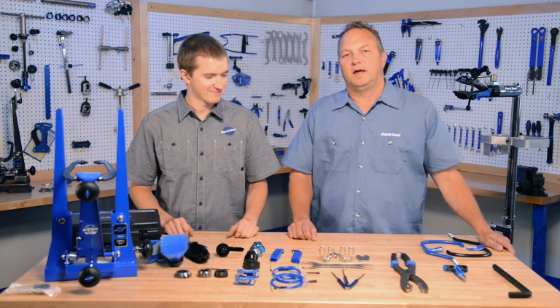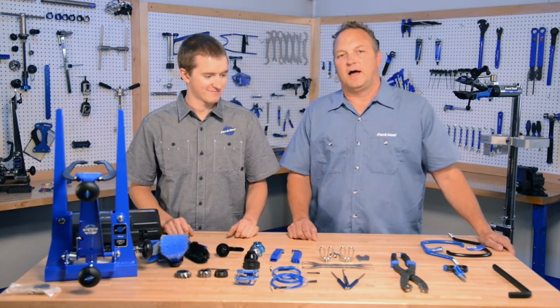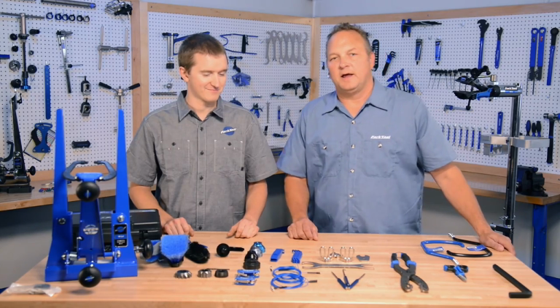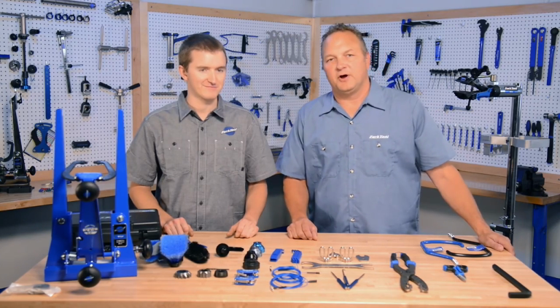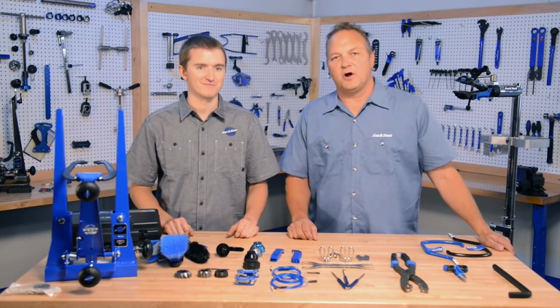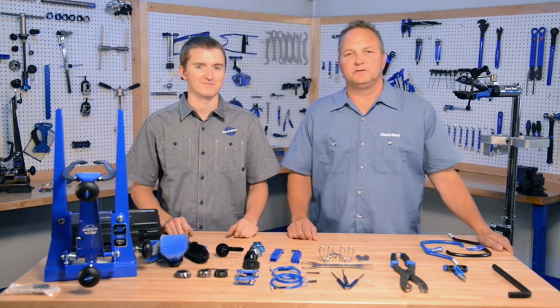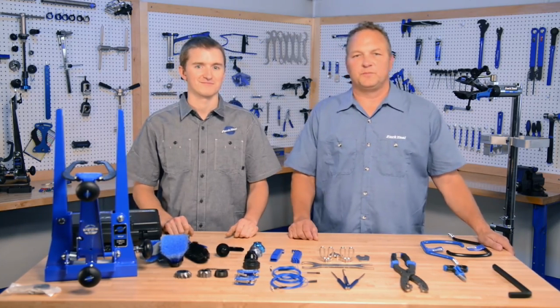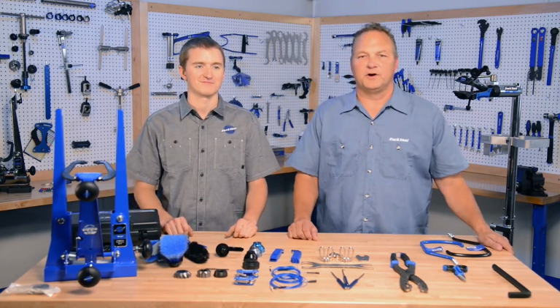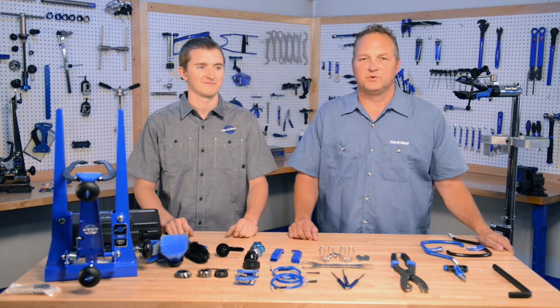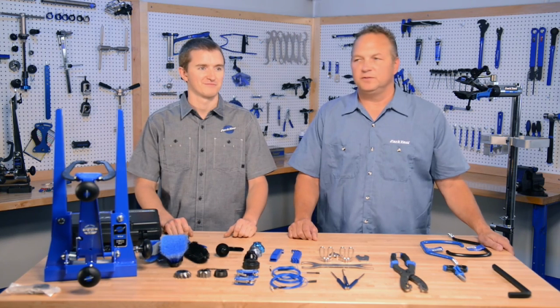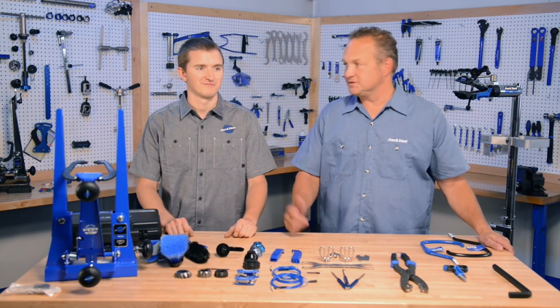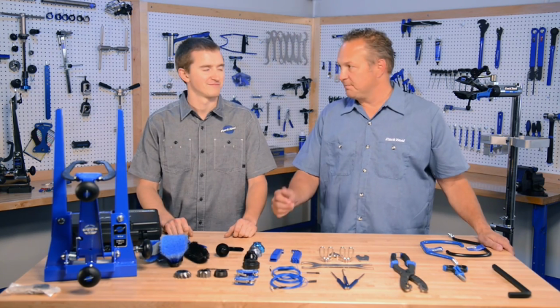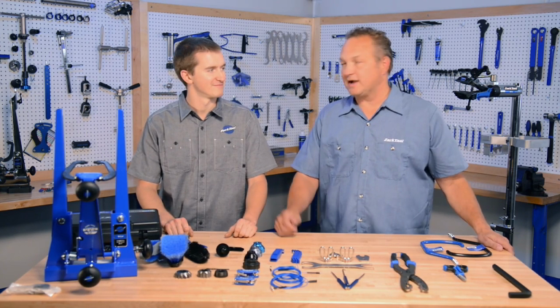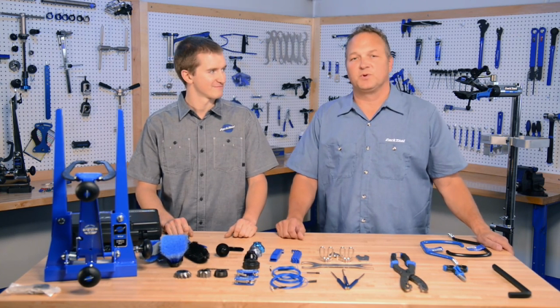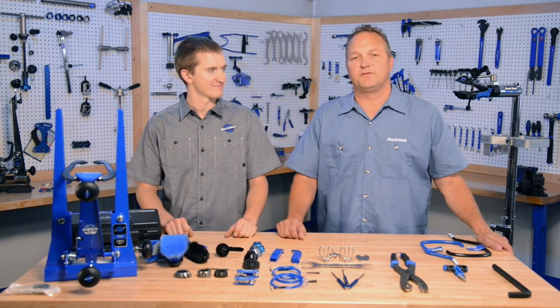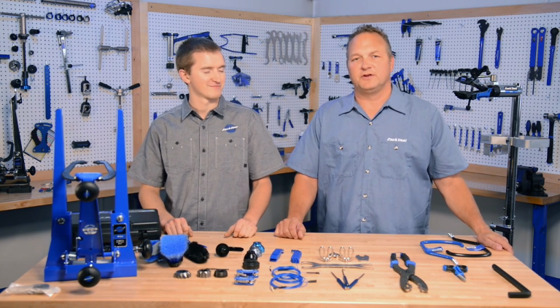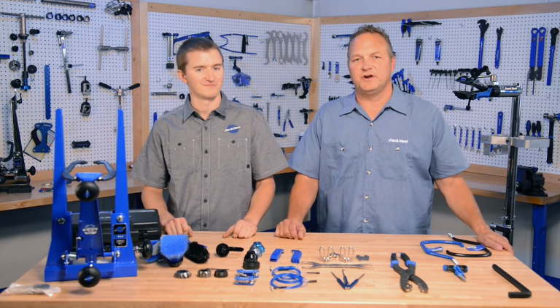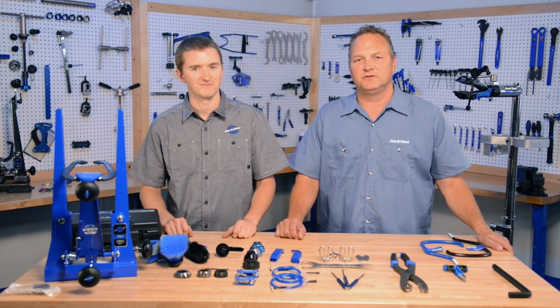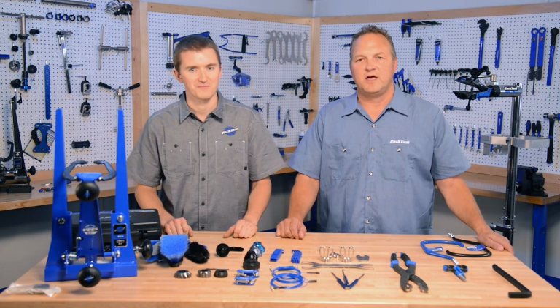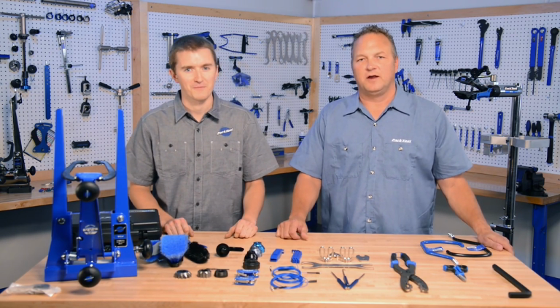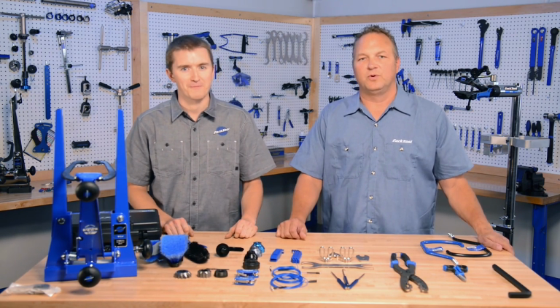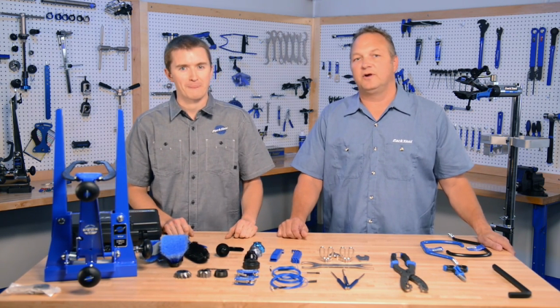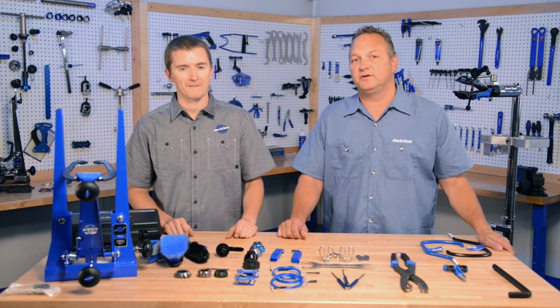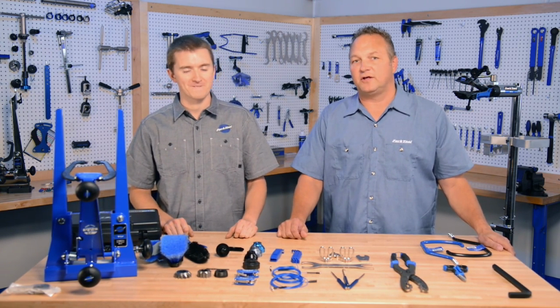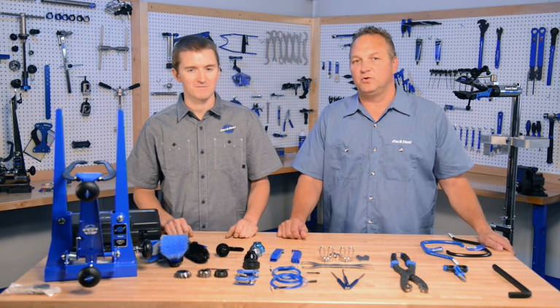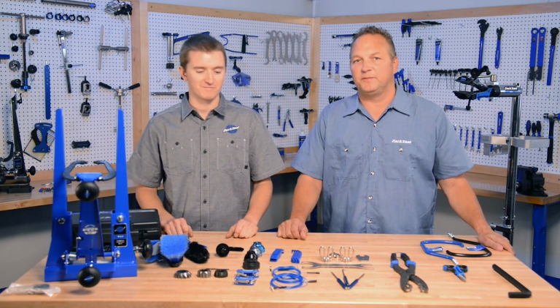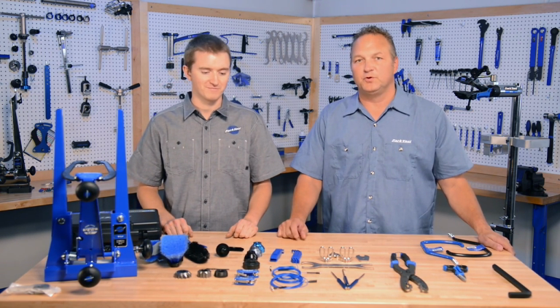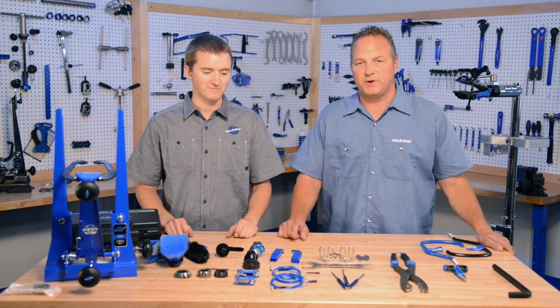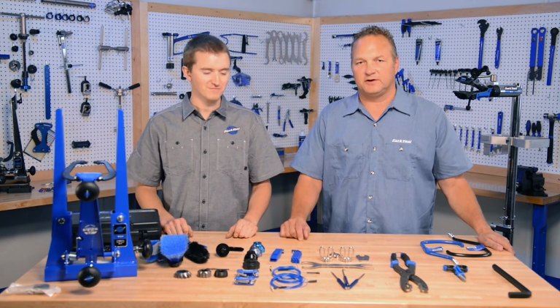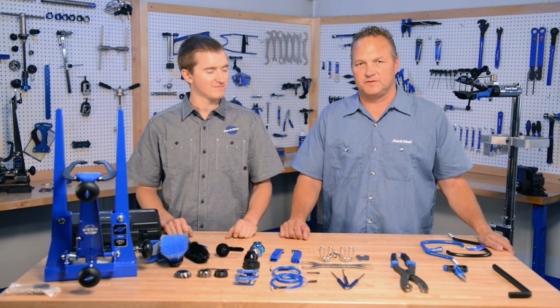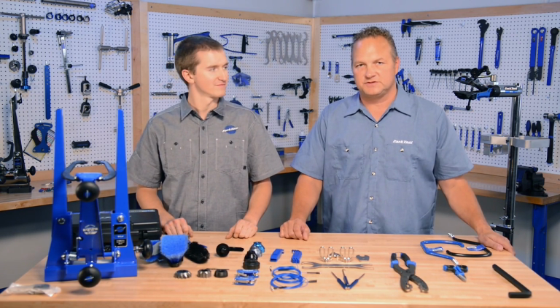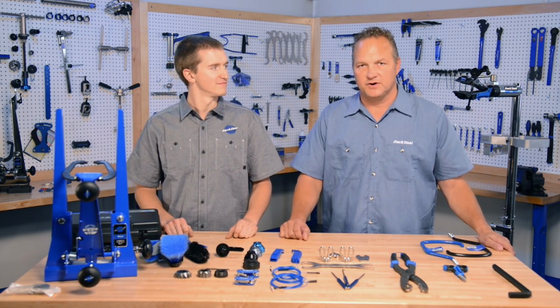Hi, I'm Eric Hawkins from Park Tool. This is Max, one of our engineers, and we're here to tell you about the new products for this year.